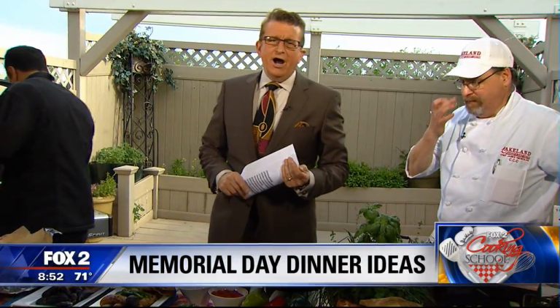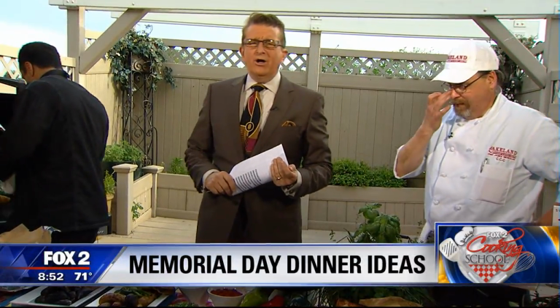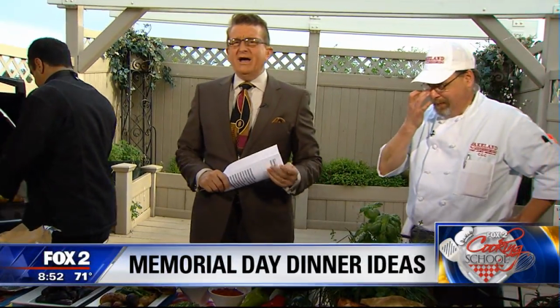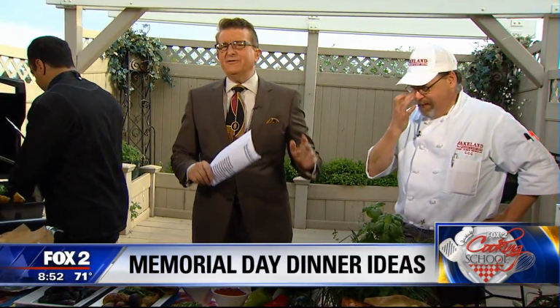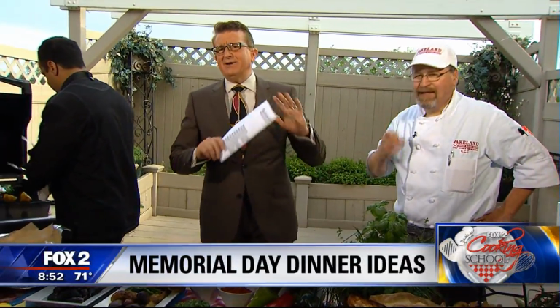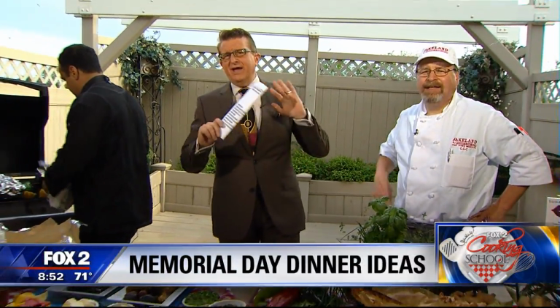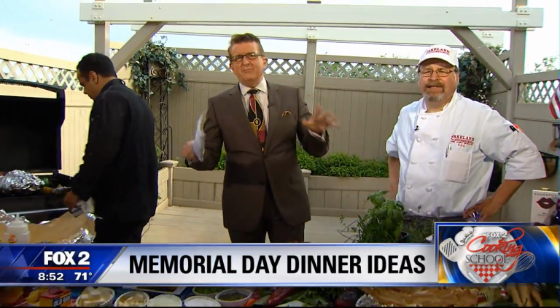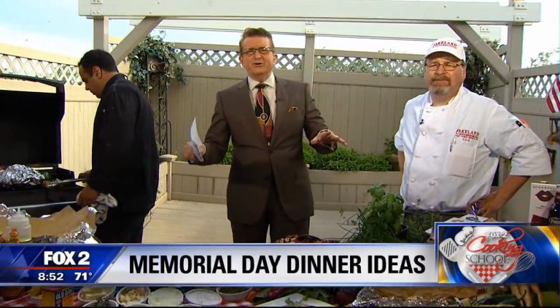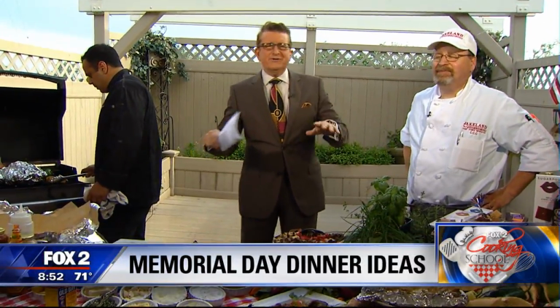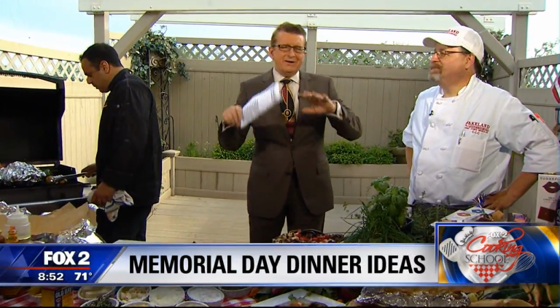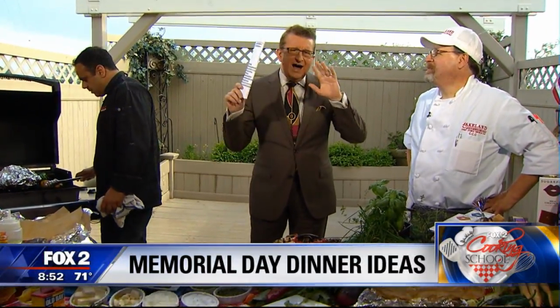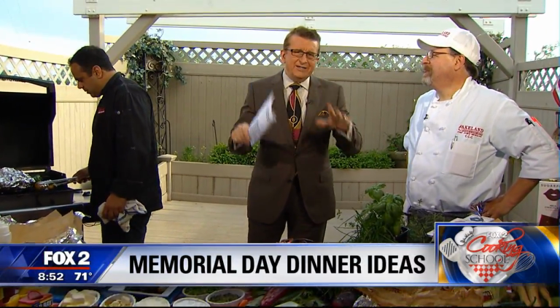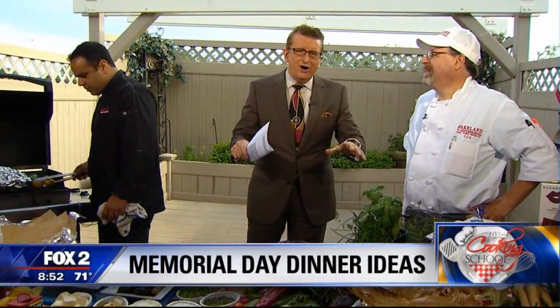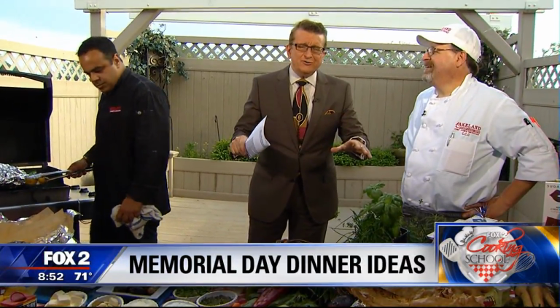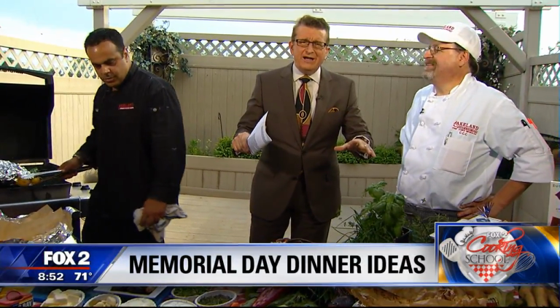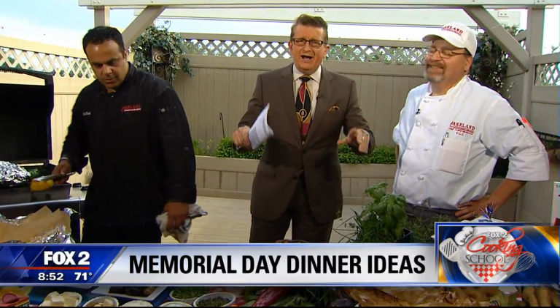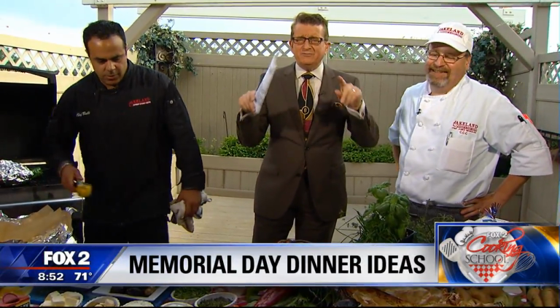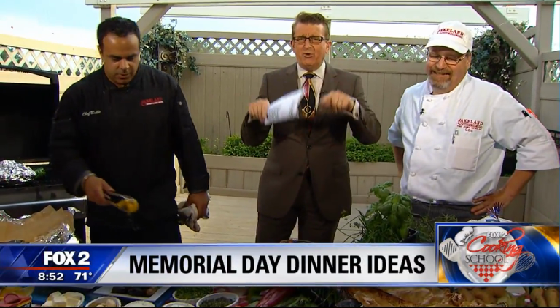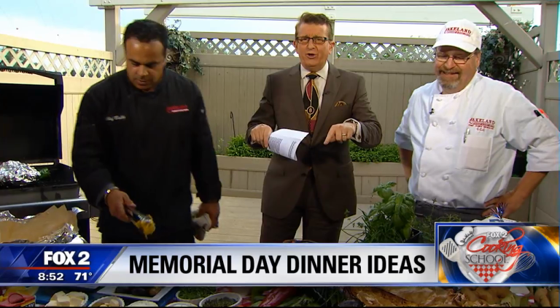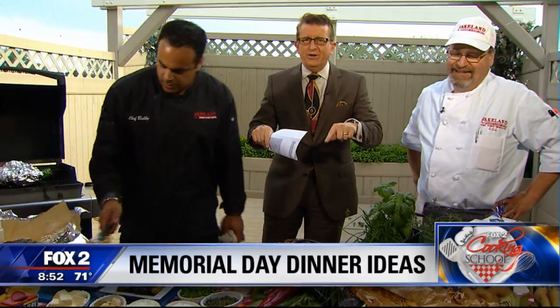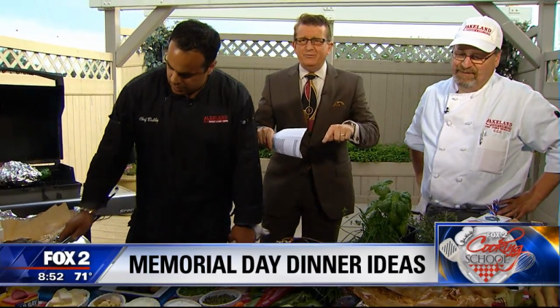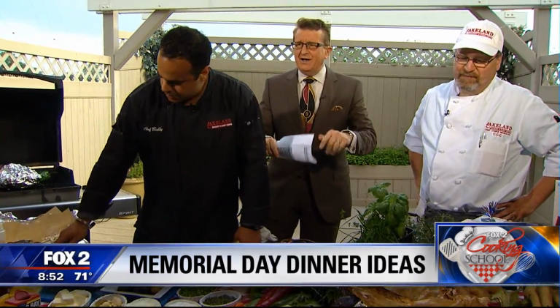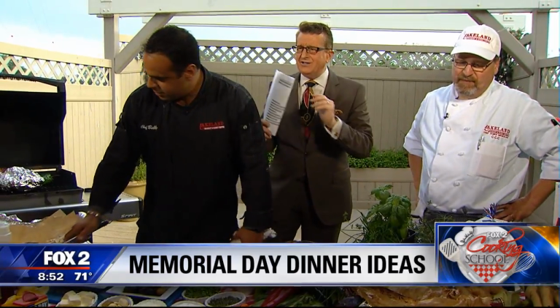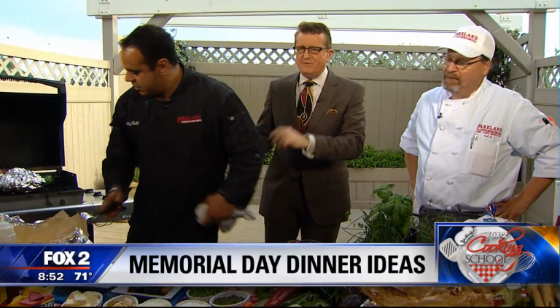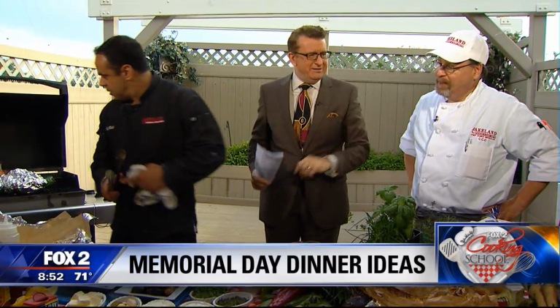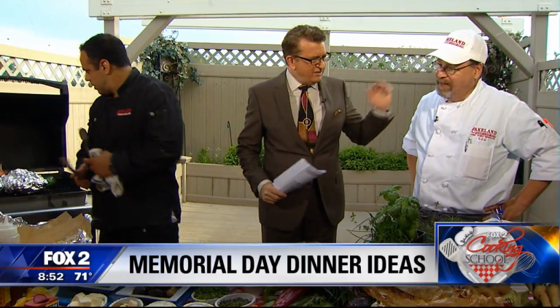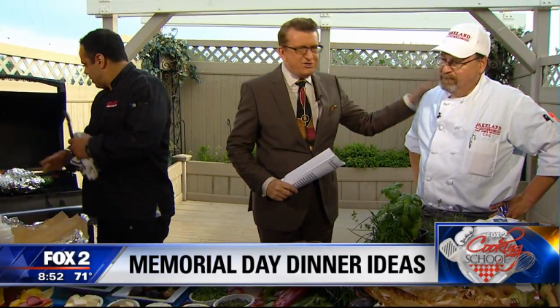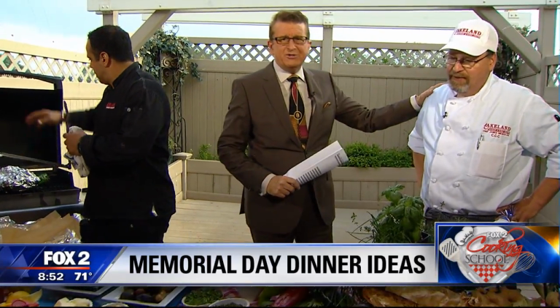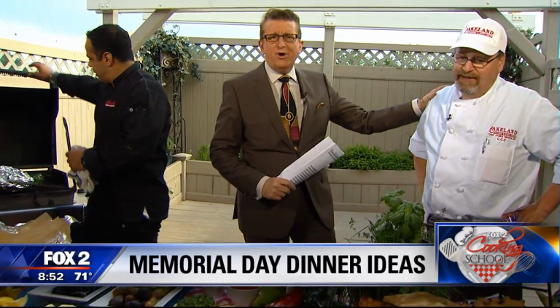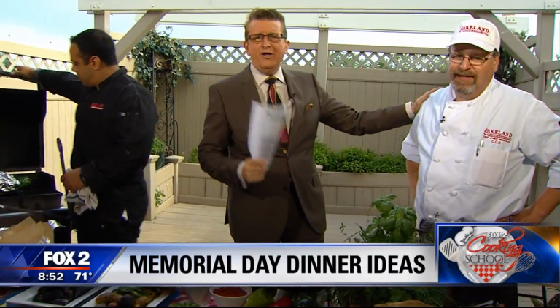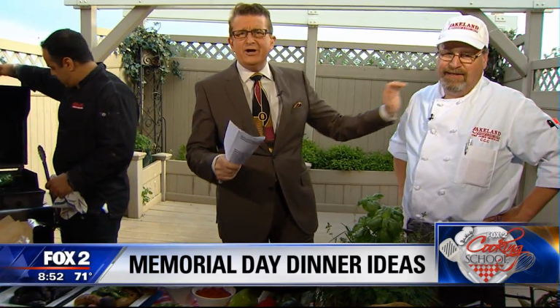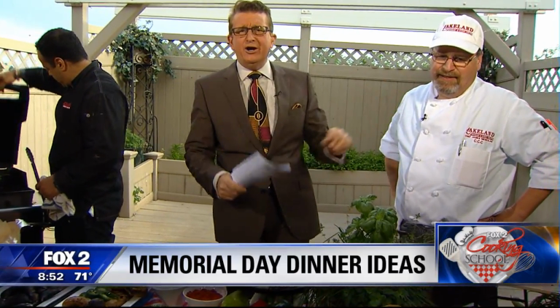Welcome back. Right now on this Memorial Weekend, forget about the hamburgers, forget about the hot dogs. We've got Chef Bobby and Chef Jim as well. They're here.